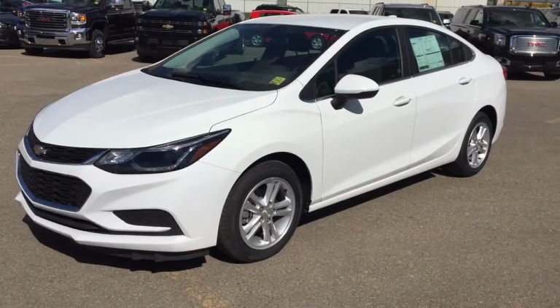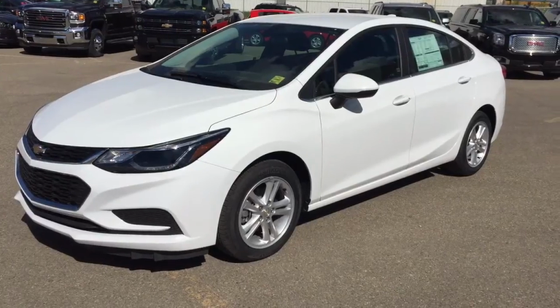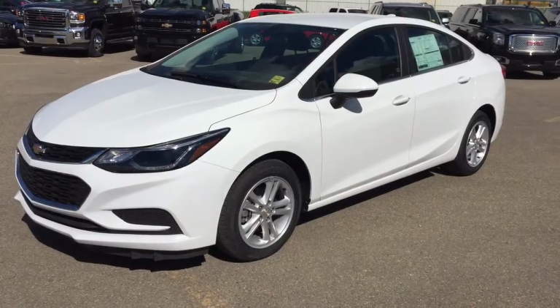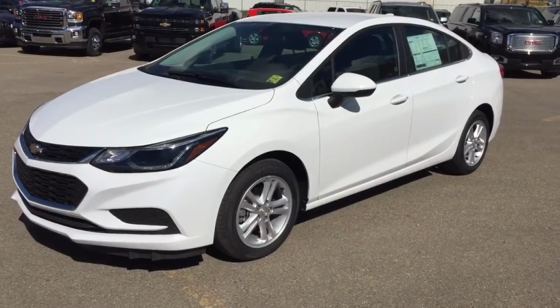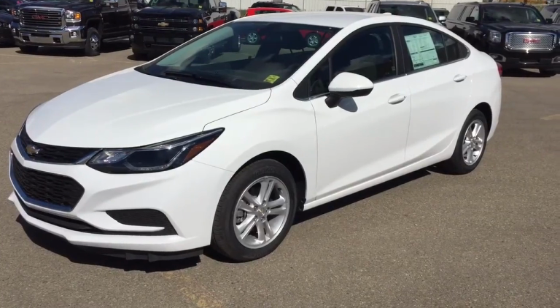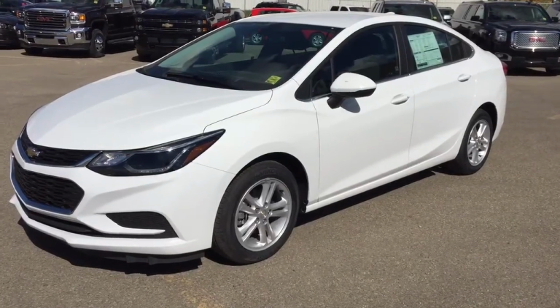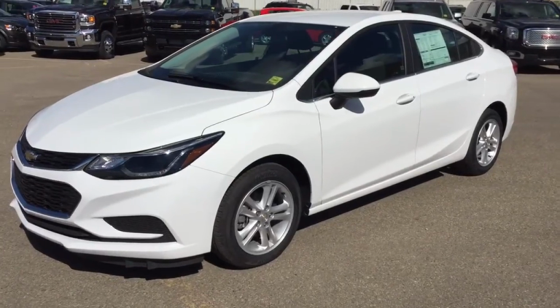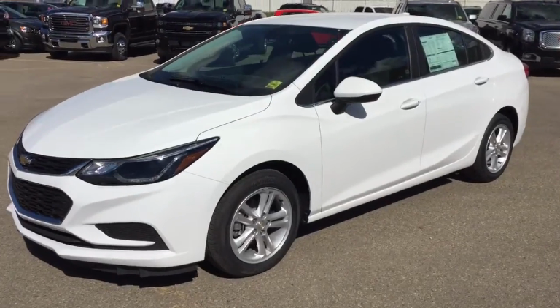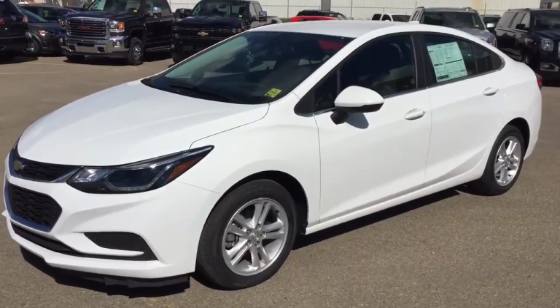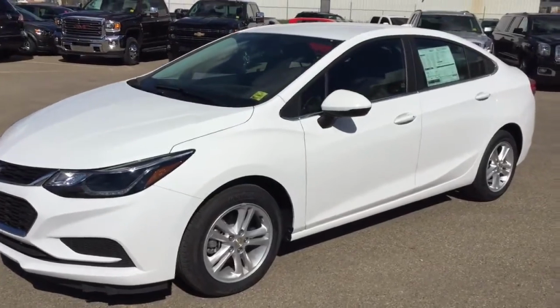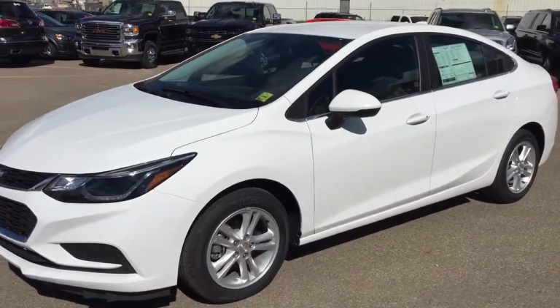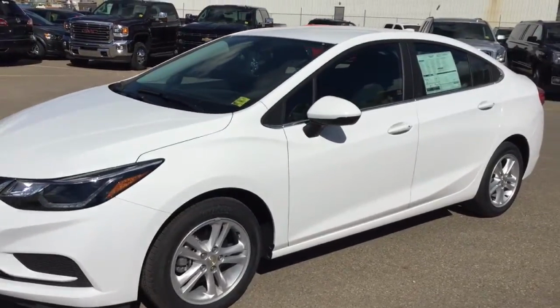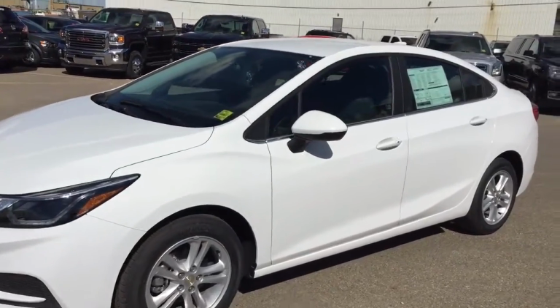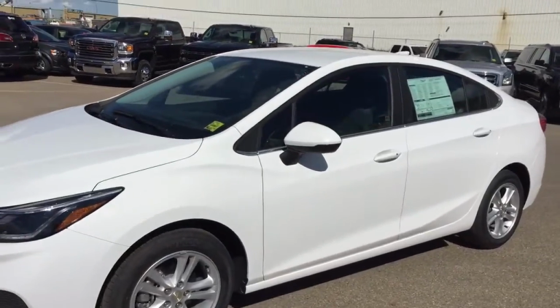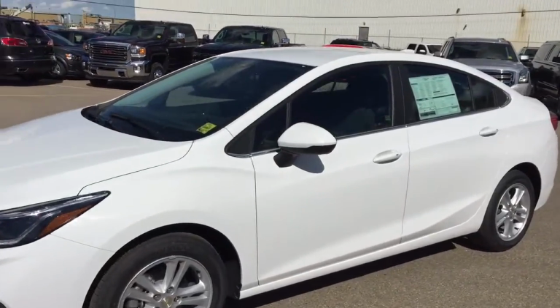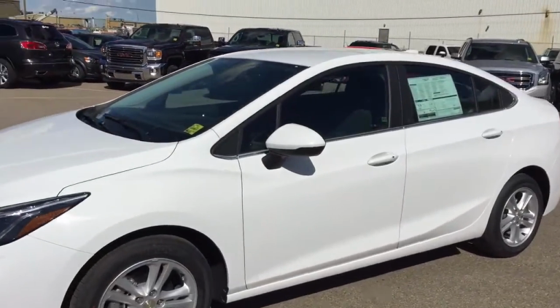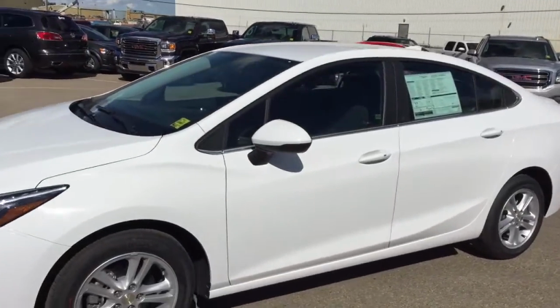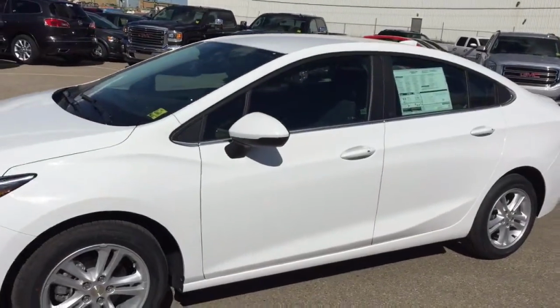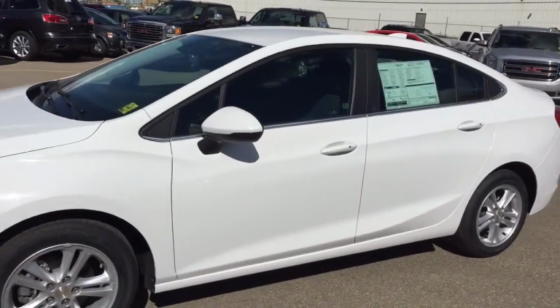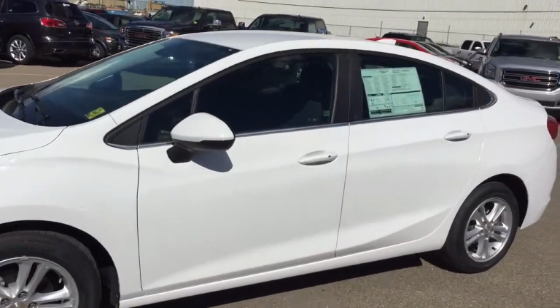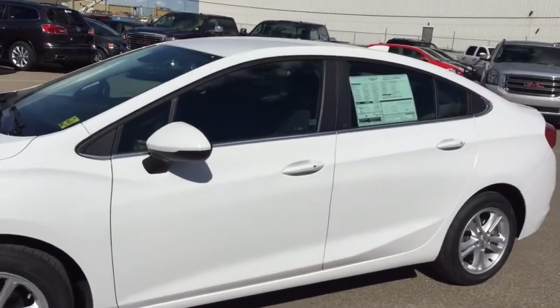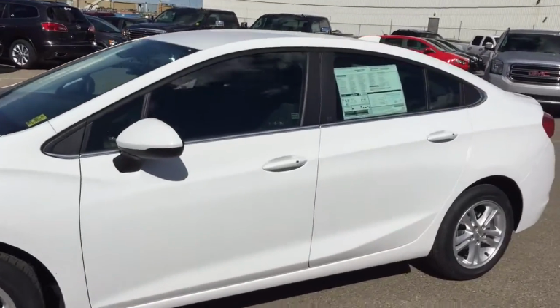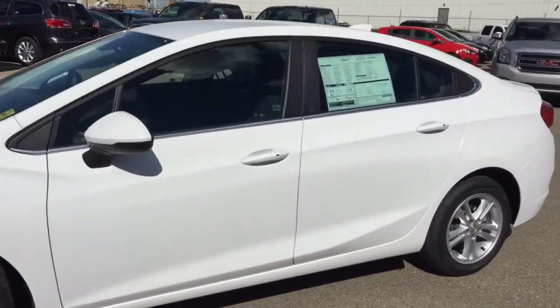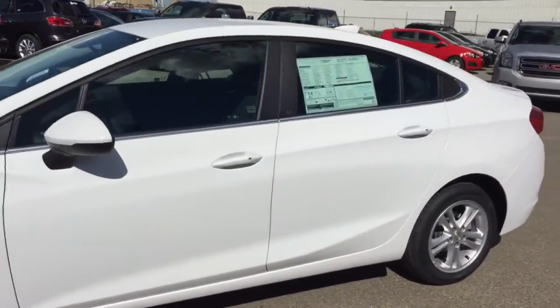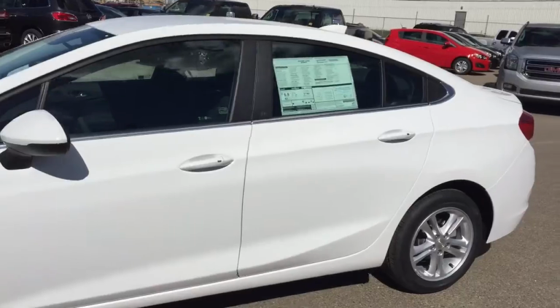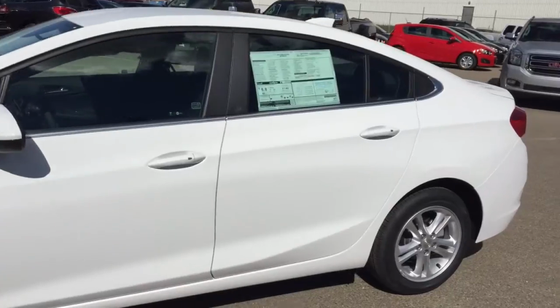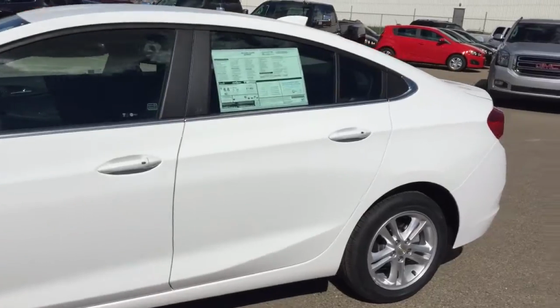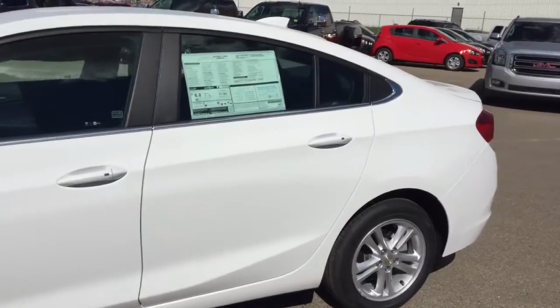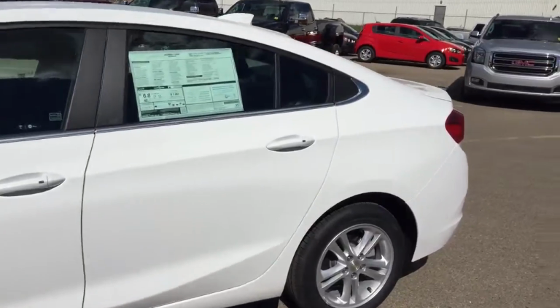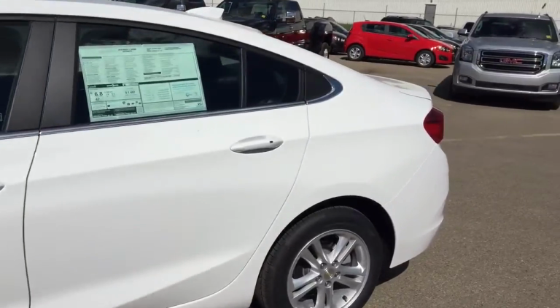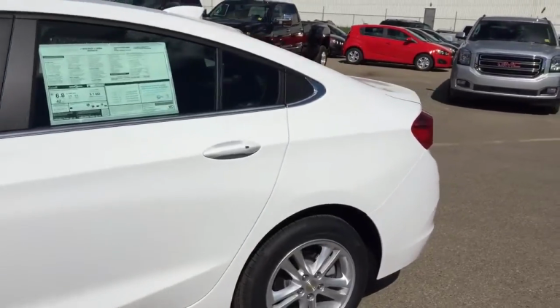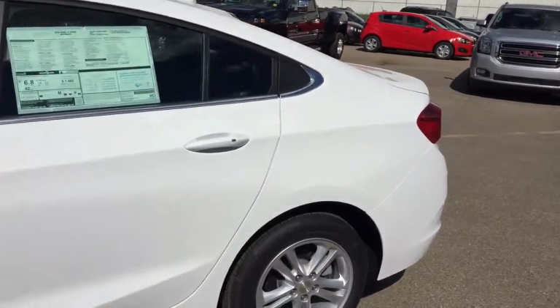Welcome to Davis Chevrolet. This is a brand new 2016 Chevrolet Cruze in the color white.